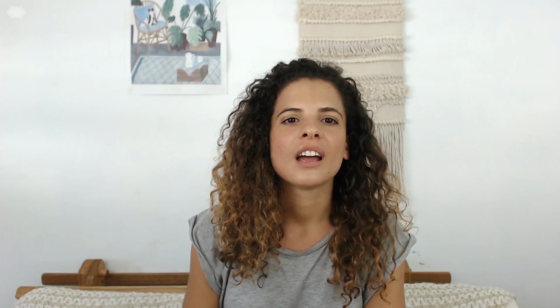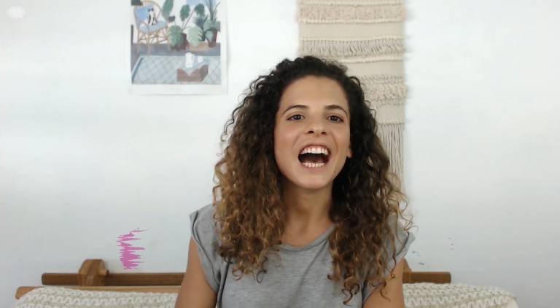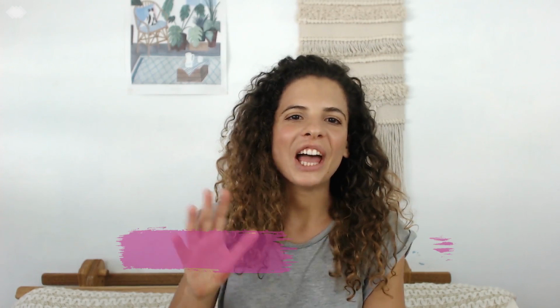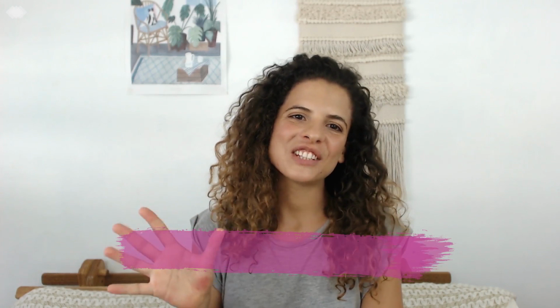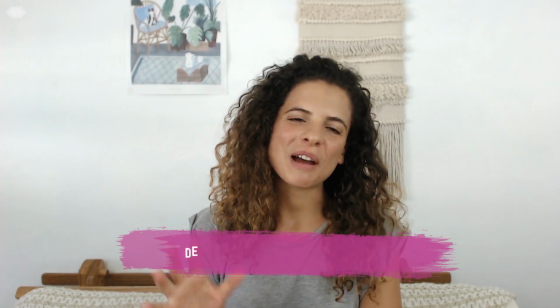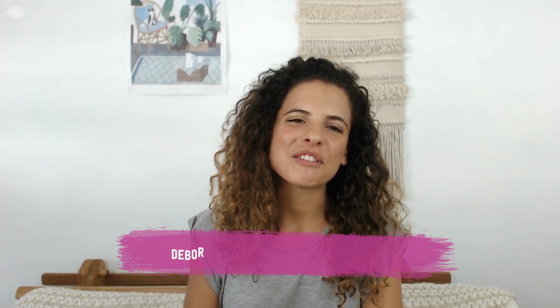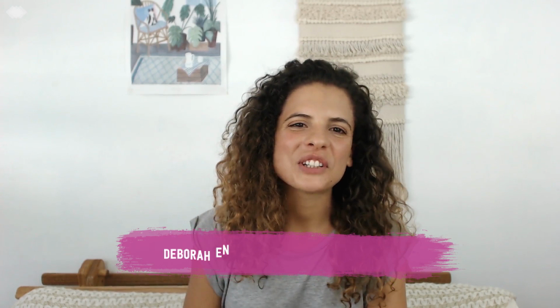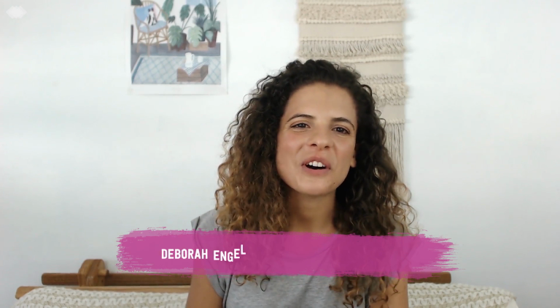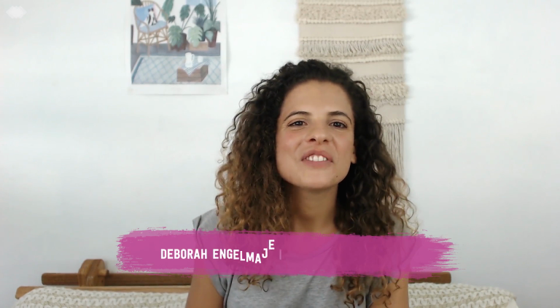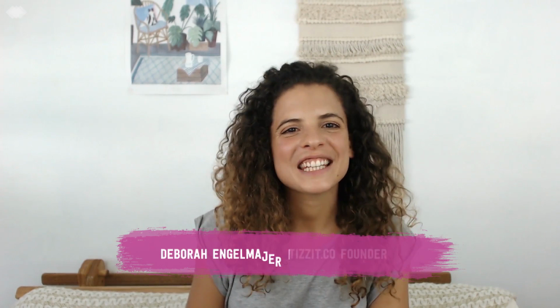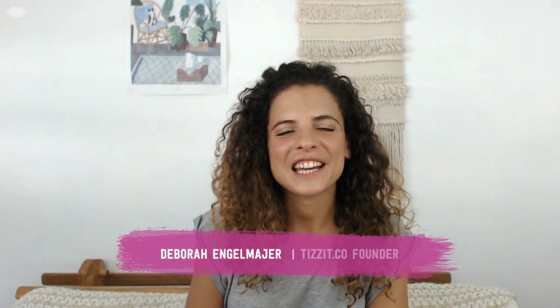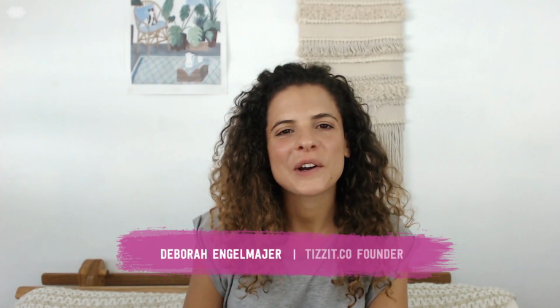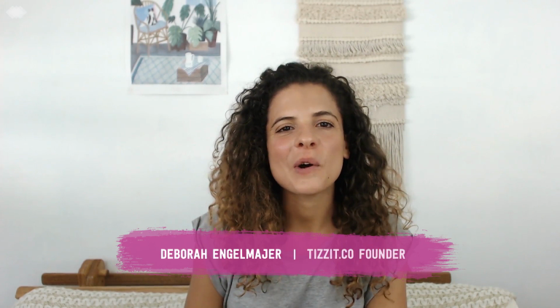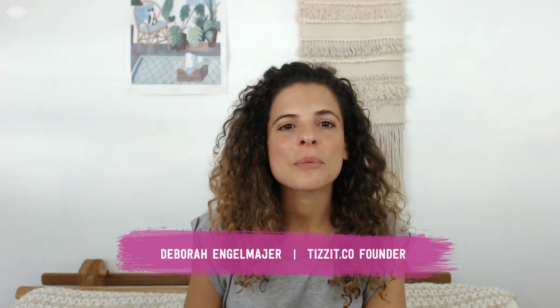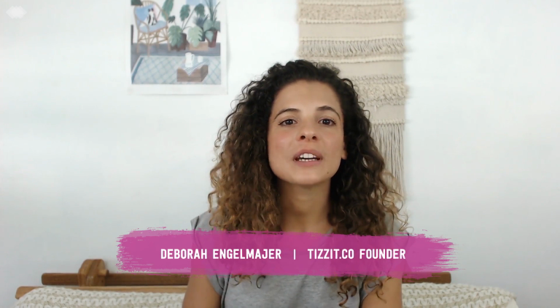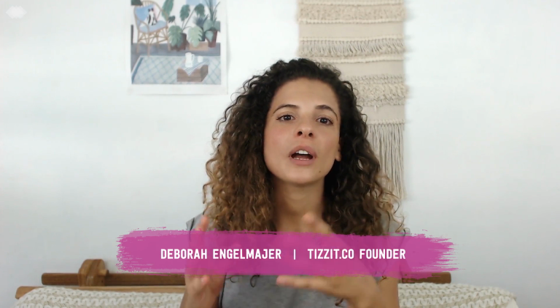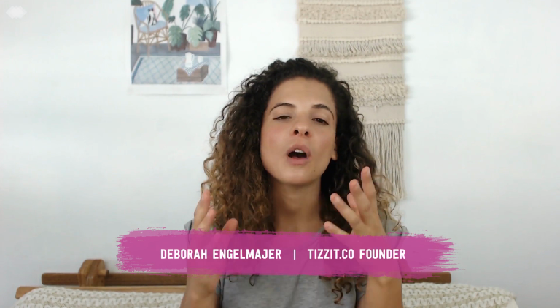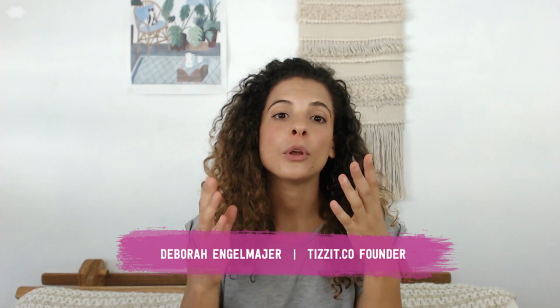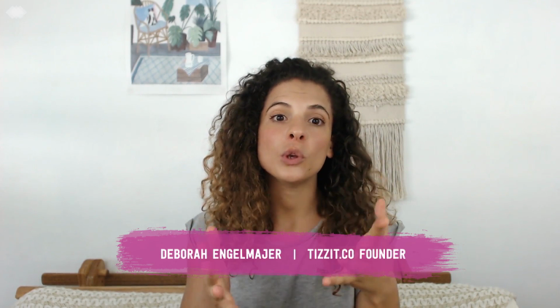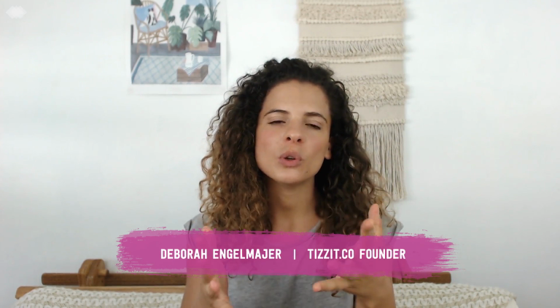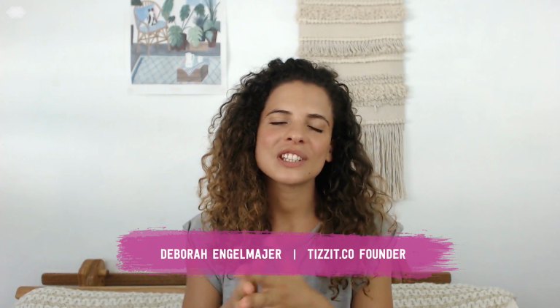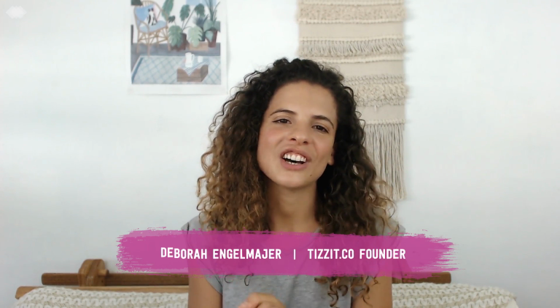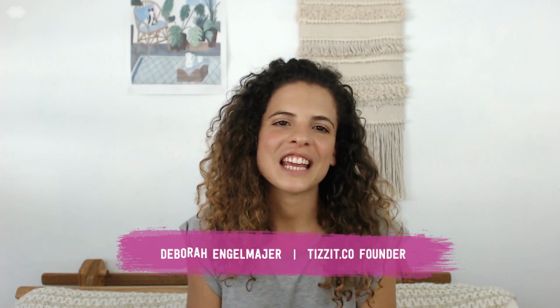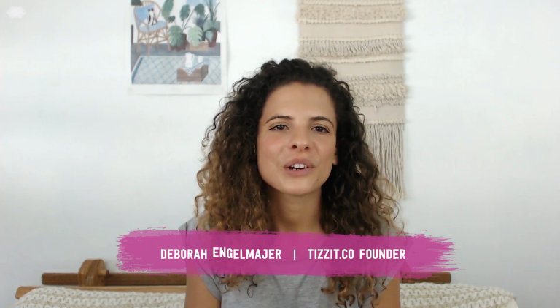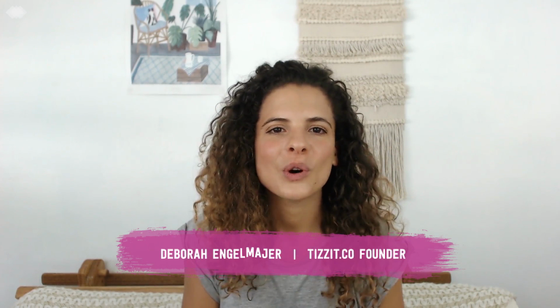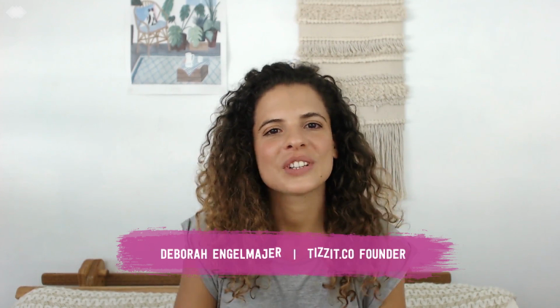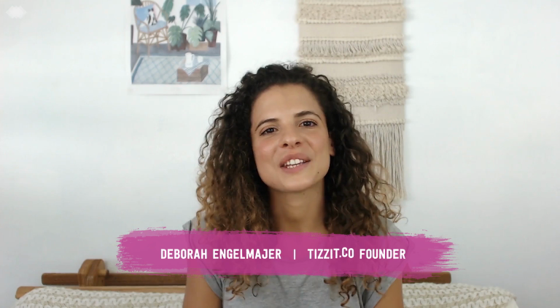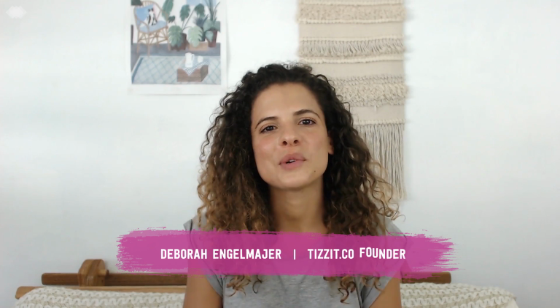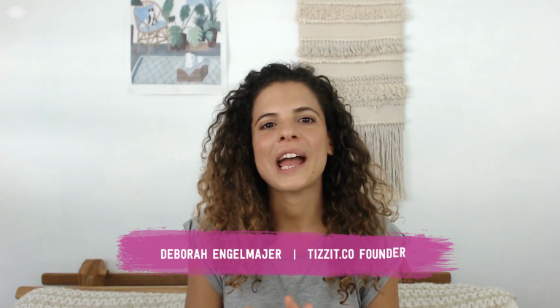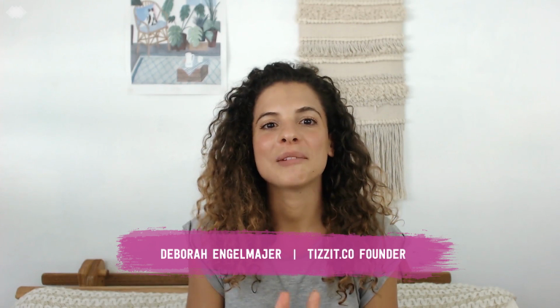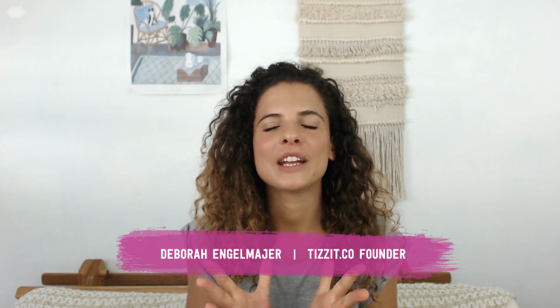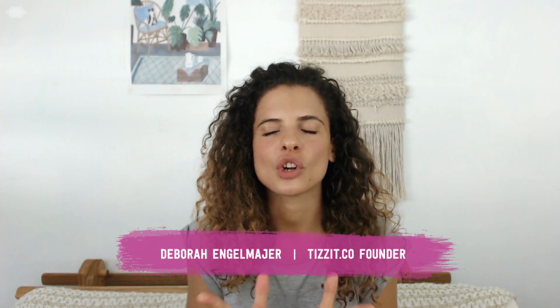Hi, I'm Deb. I'm the founder of Tizzit.co, a website where I help you start and grow a successful handmade shop.